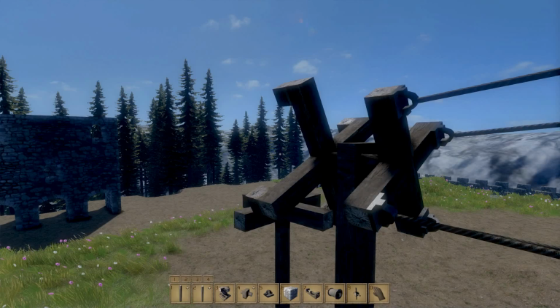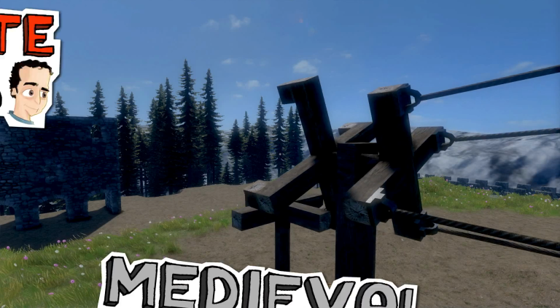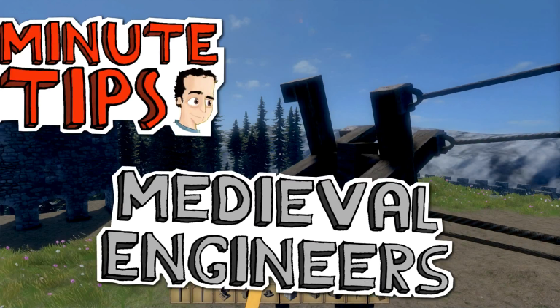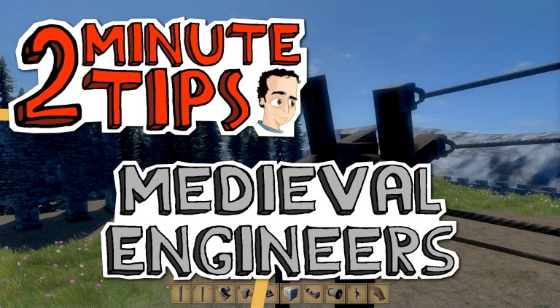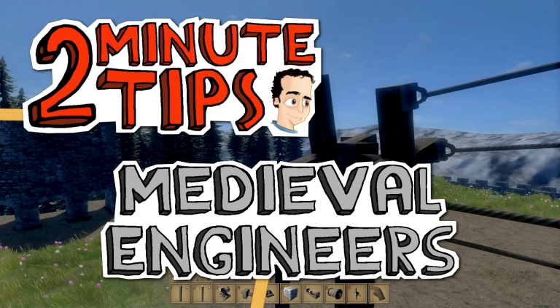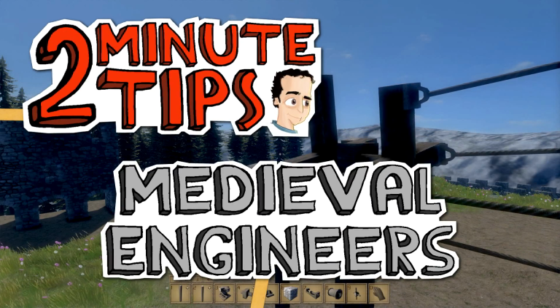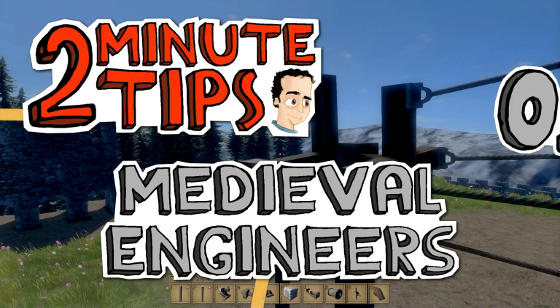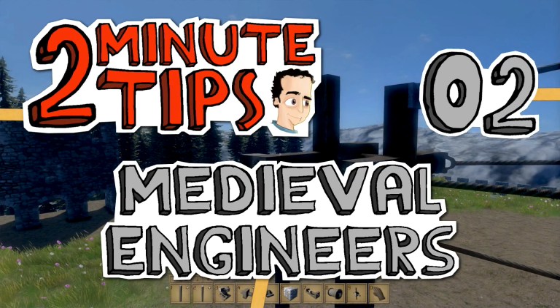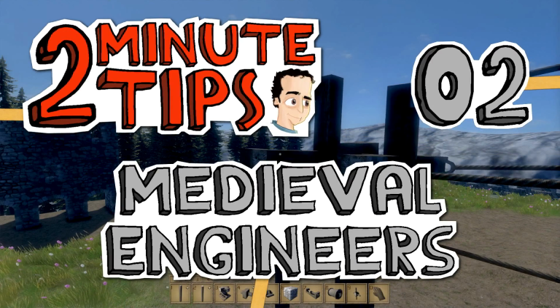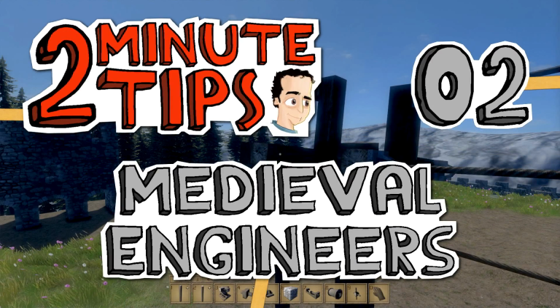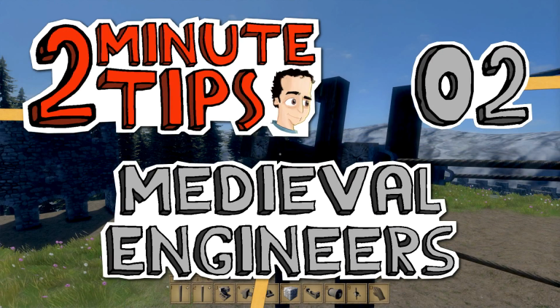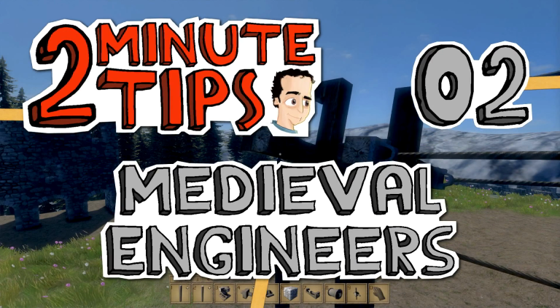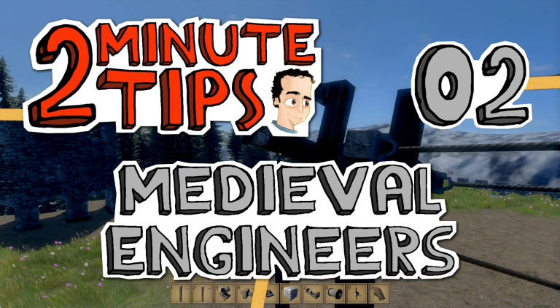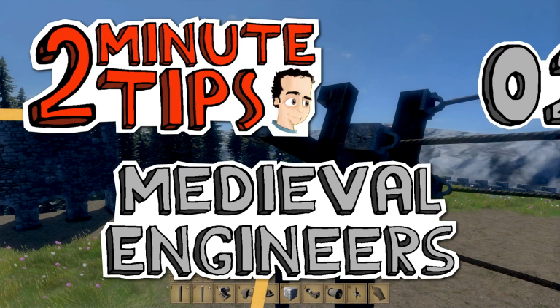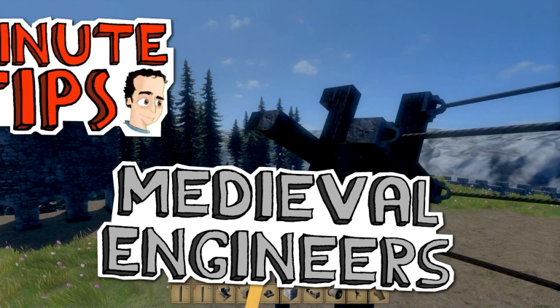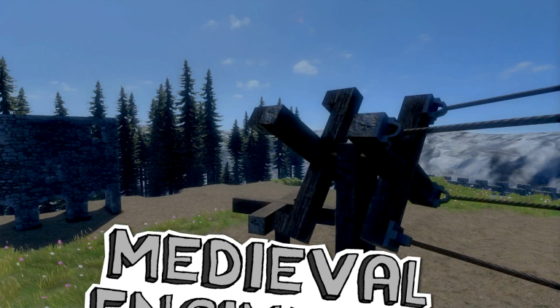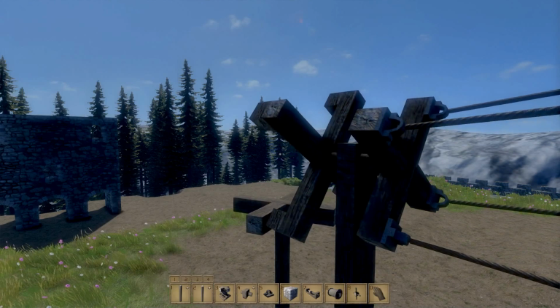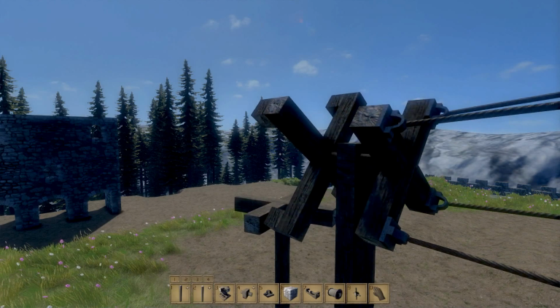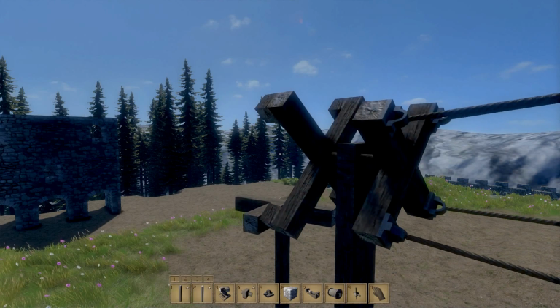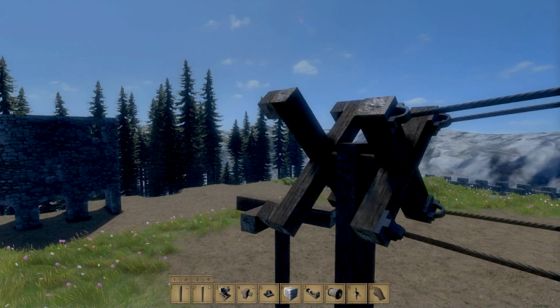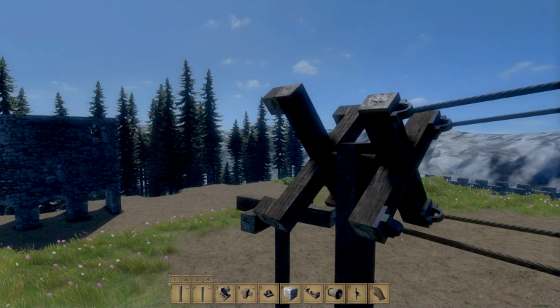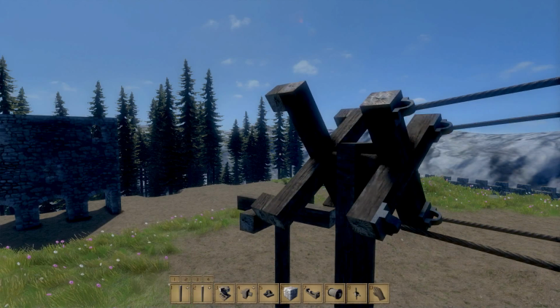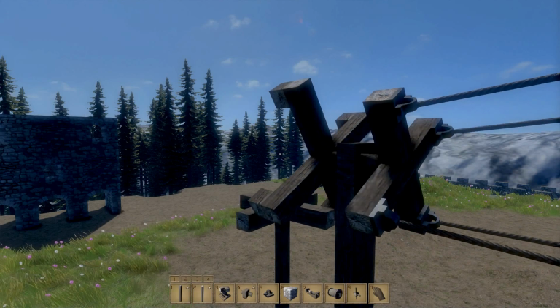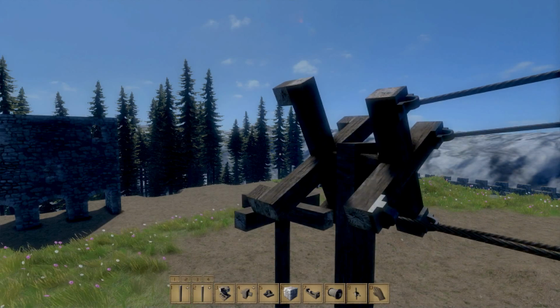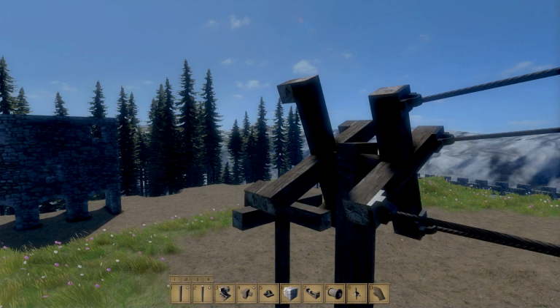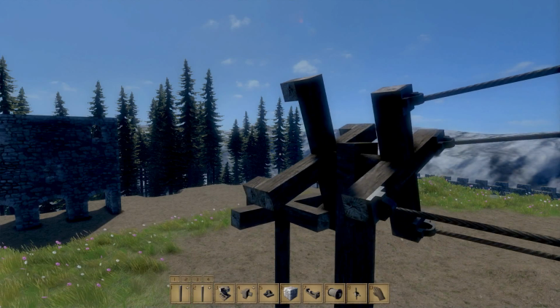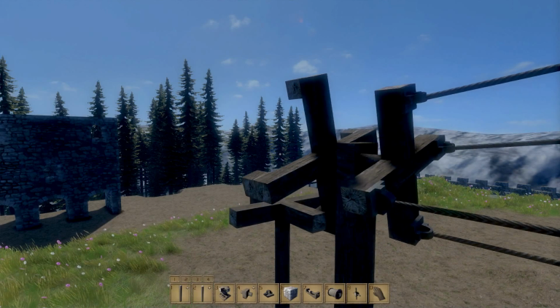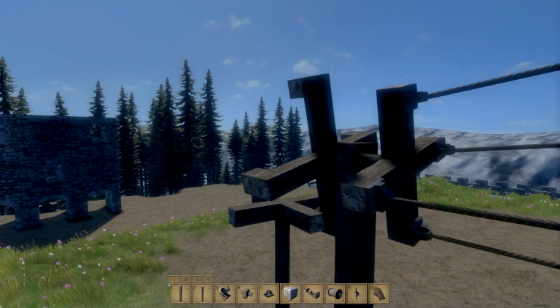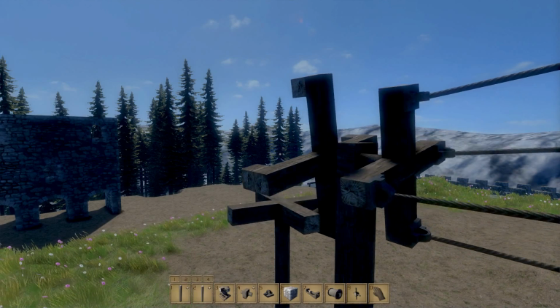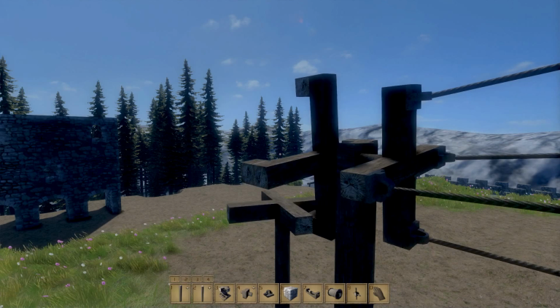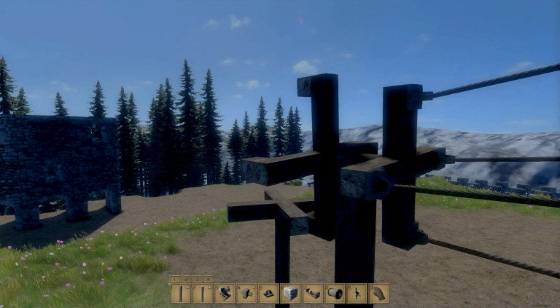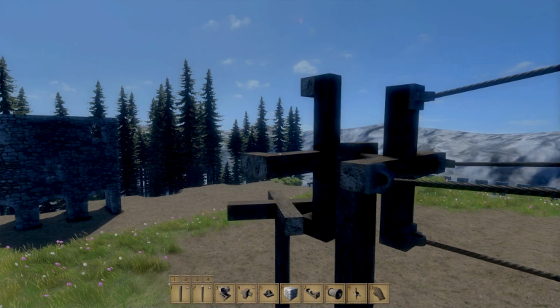Hello everybody, I'm Aerofade, this is Two Minute Tips, and what you see before you are some spinning gears.